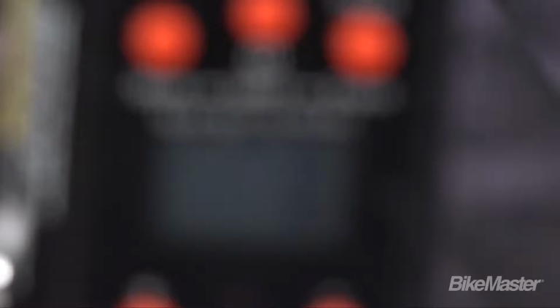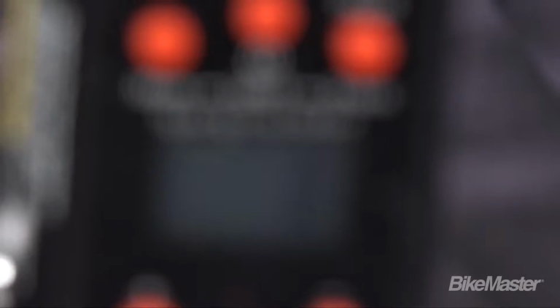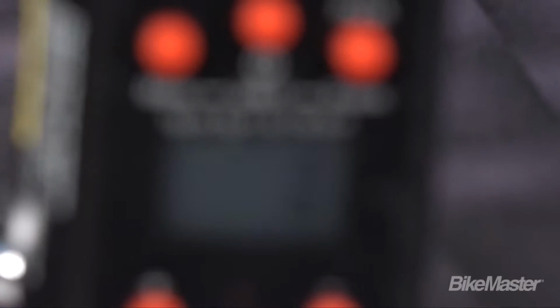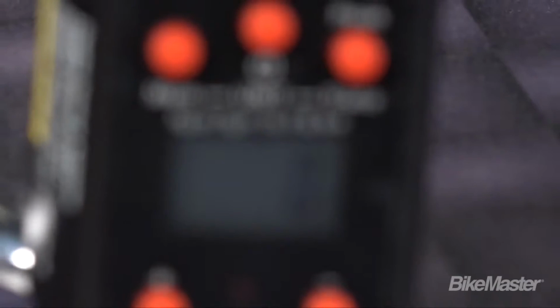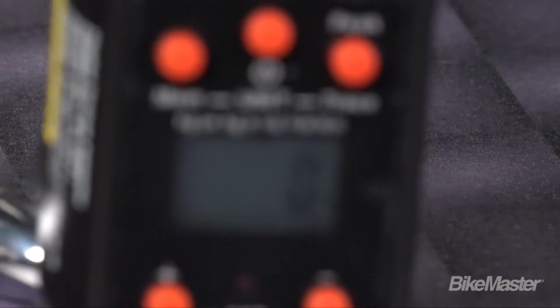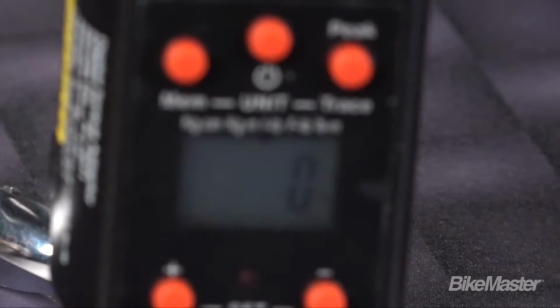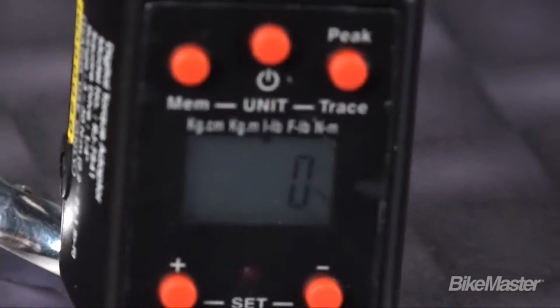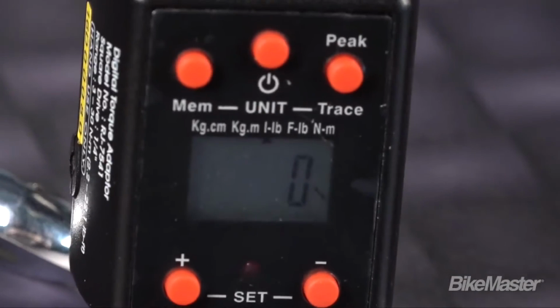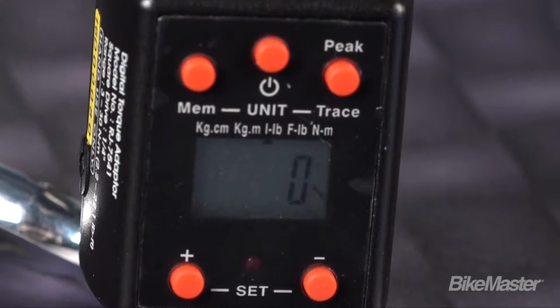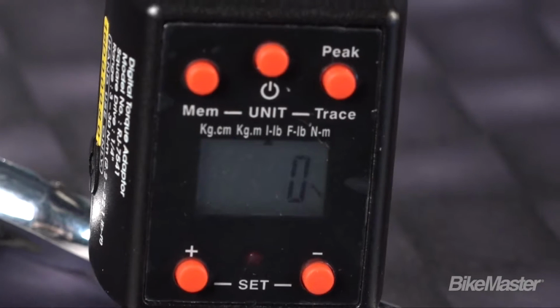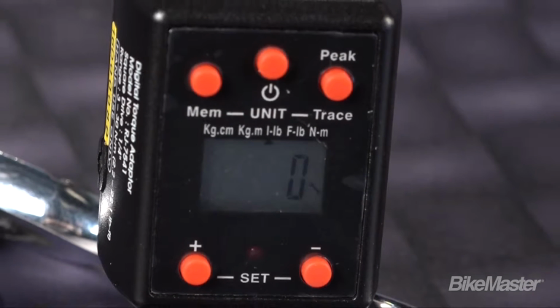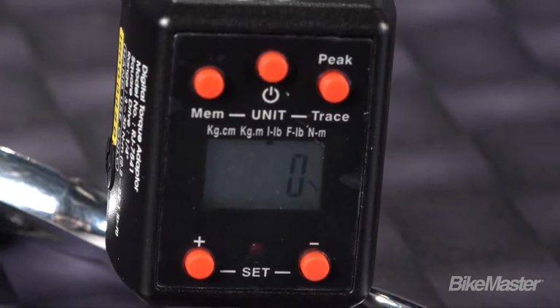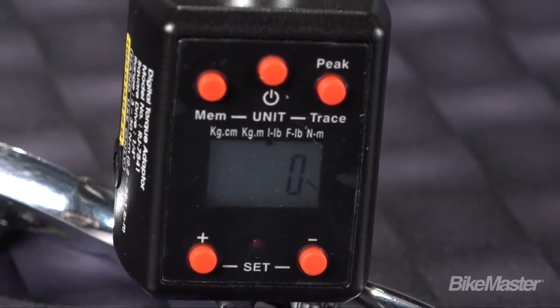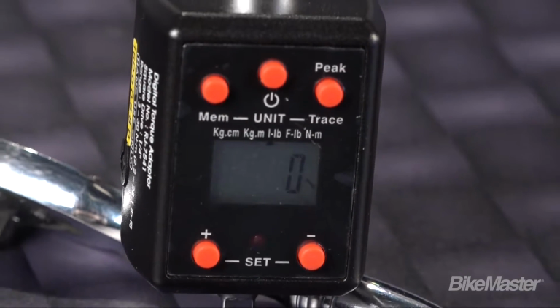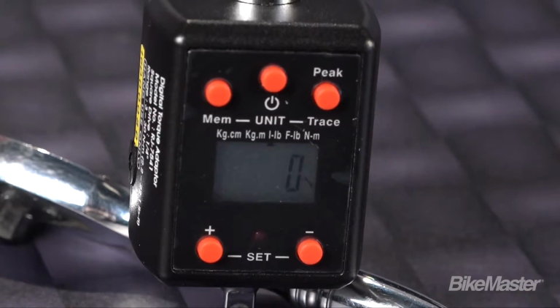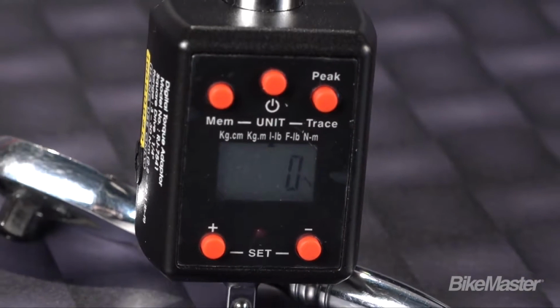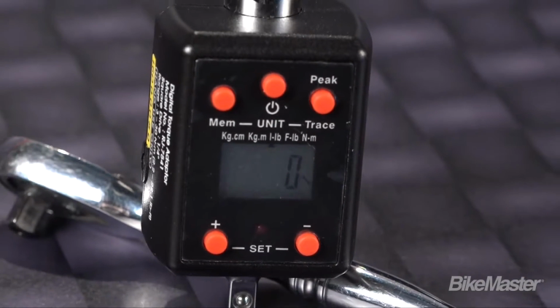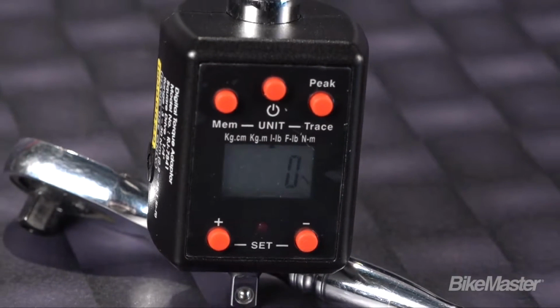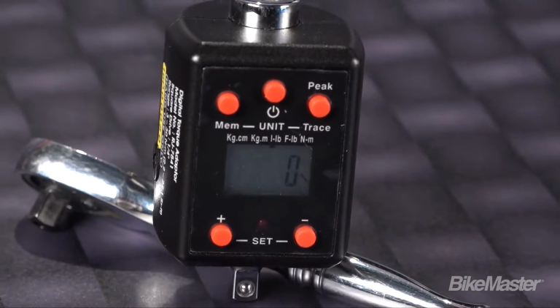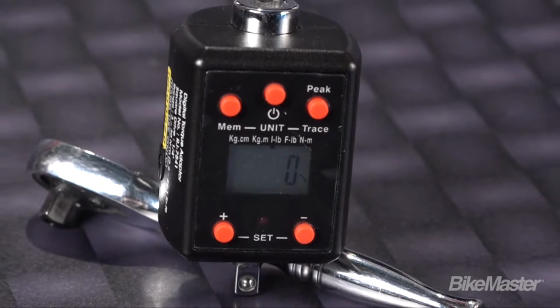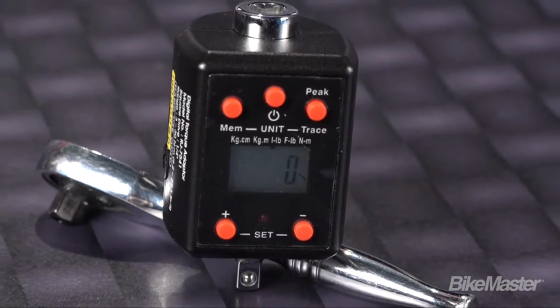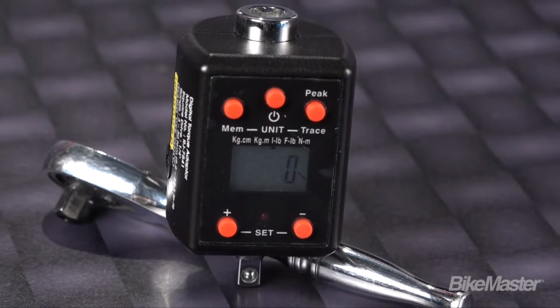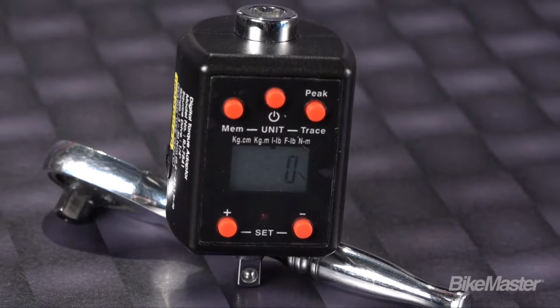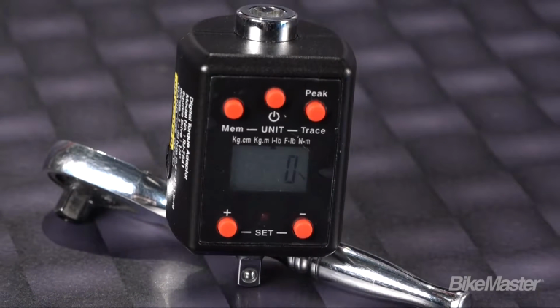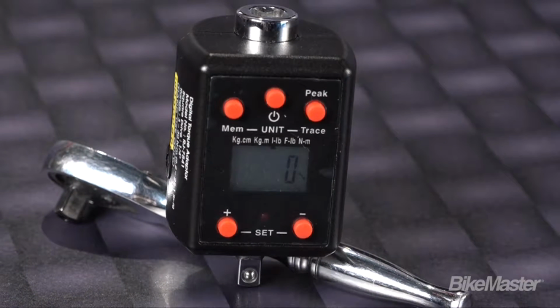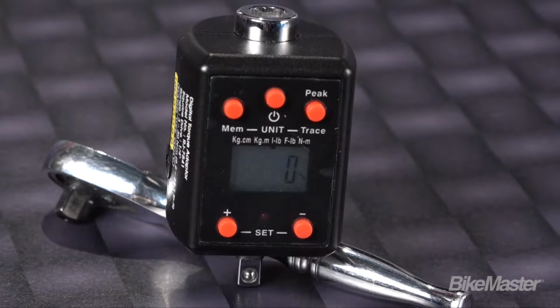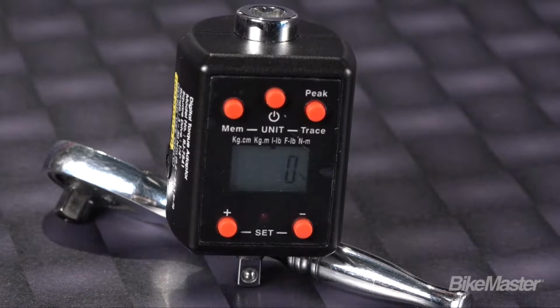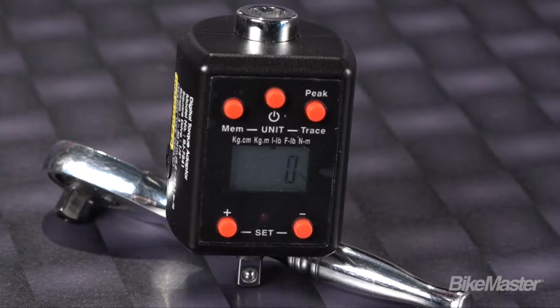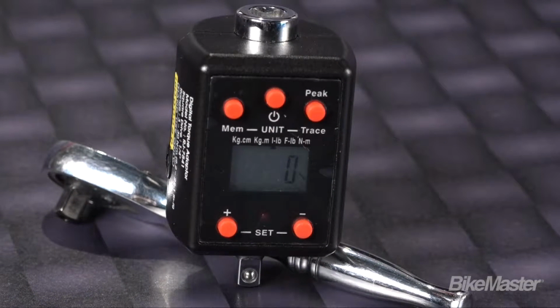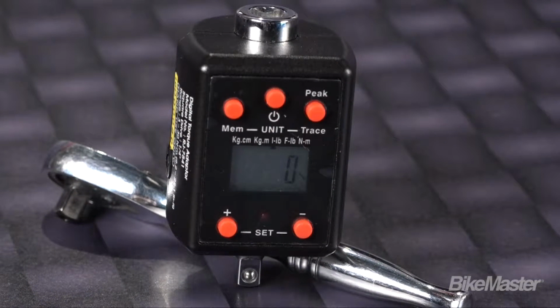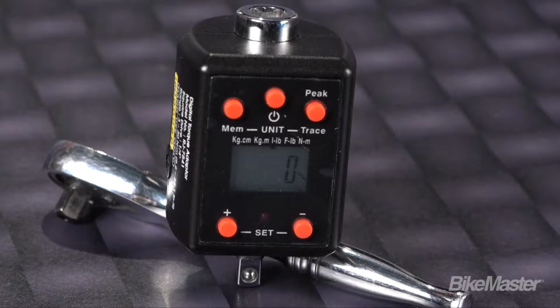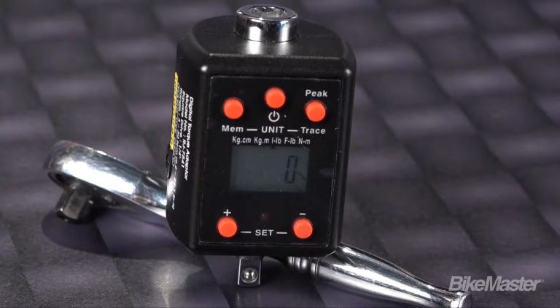There are five selectable torque units: kilogram centimeter, kilogram meter, foot pounds, inch pounds, and Newton meters.